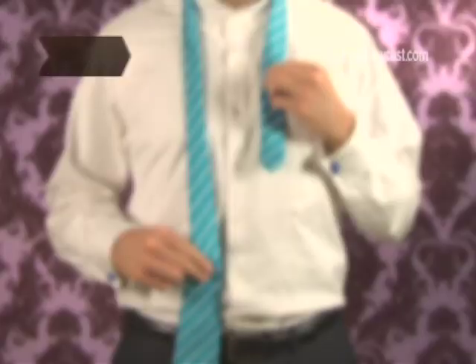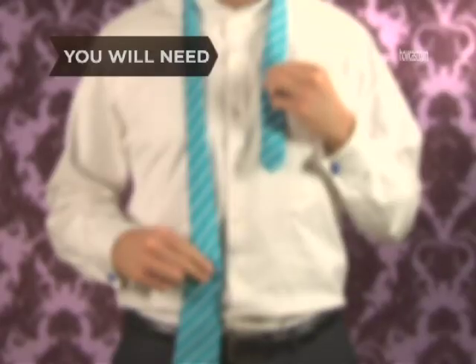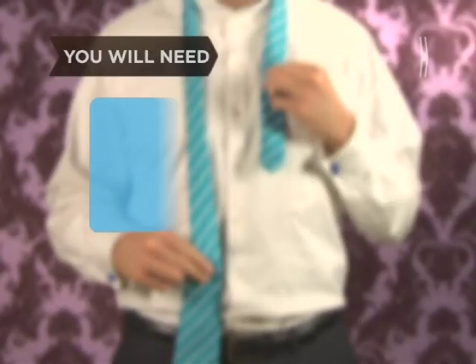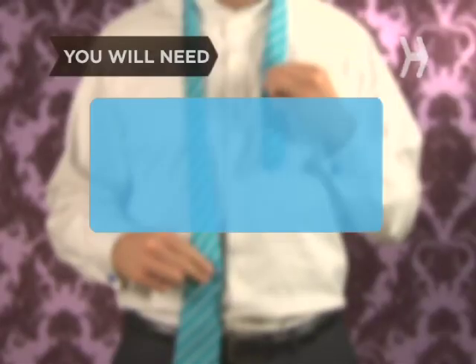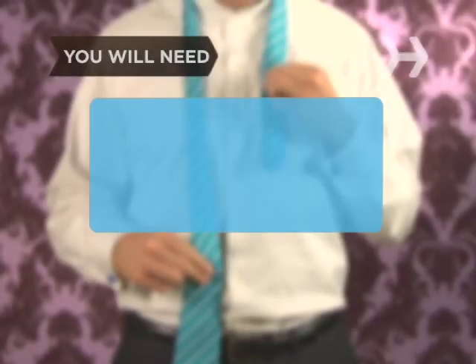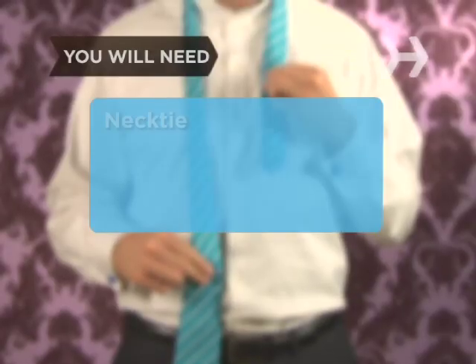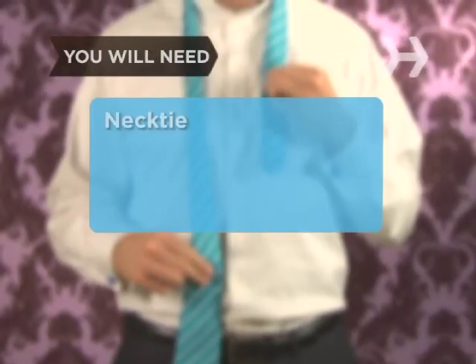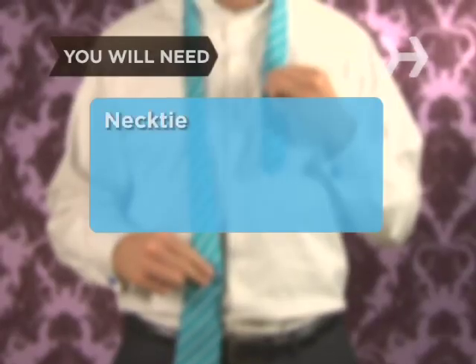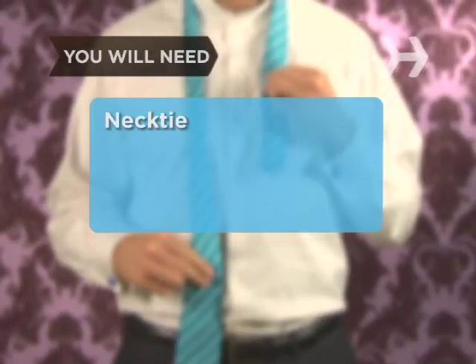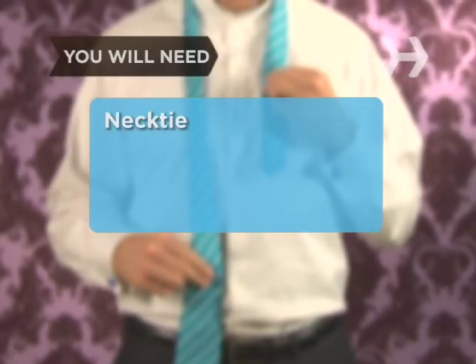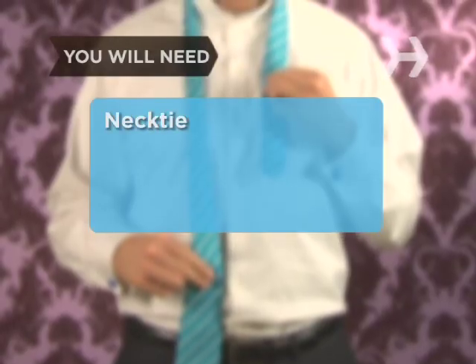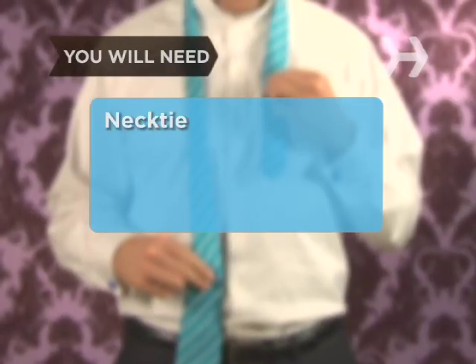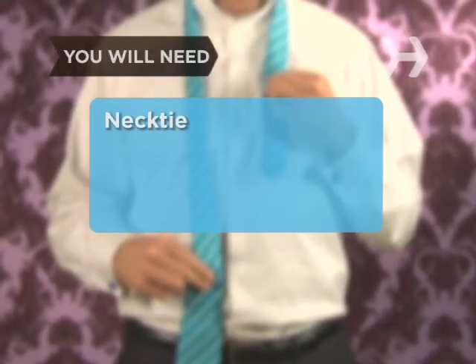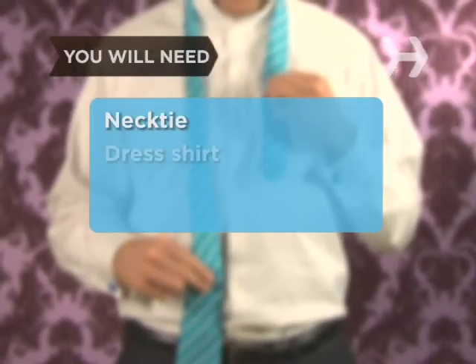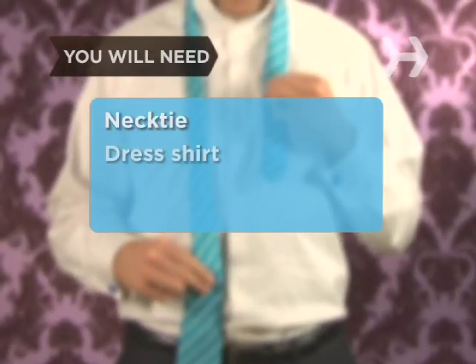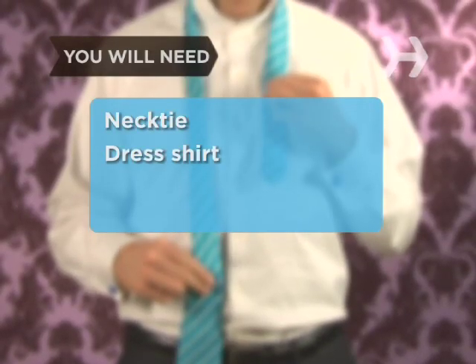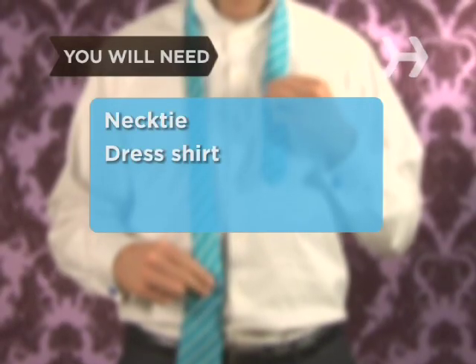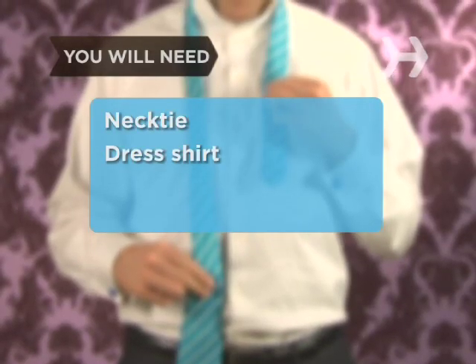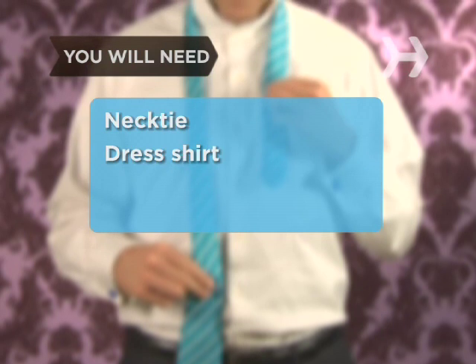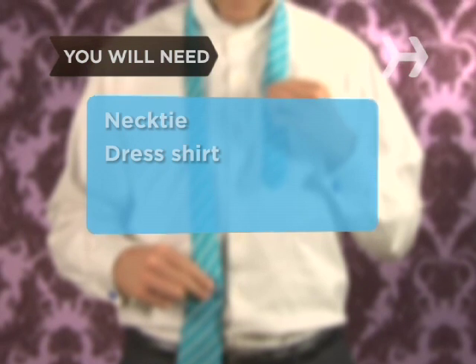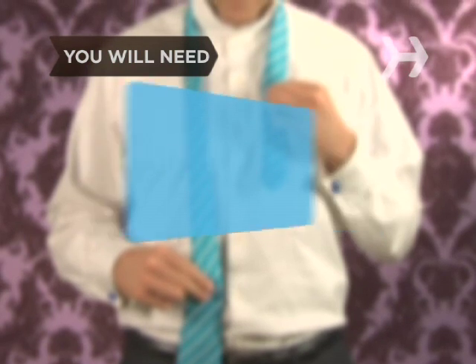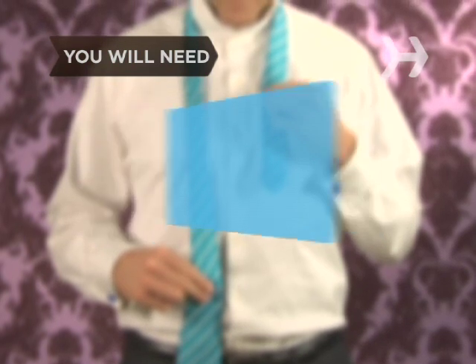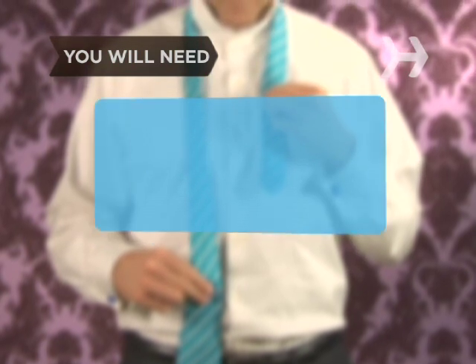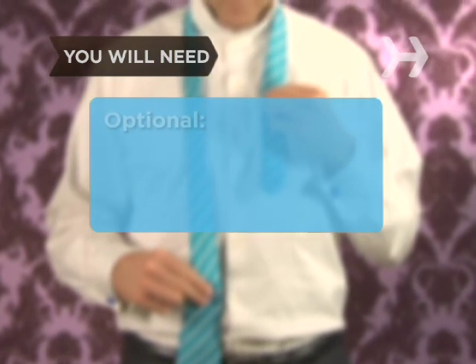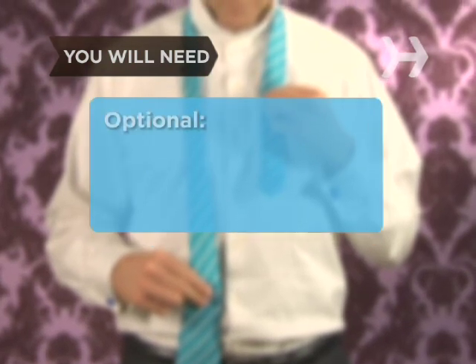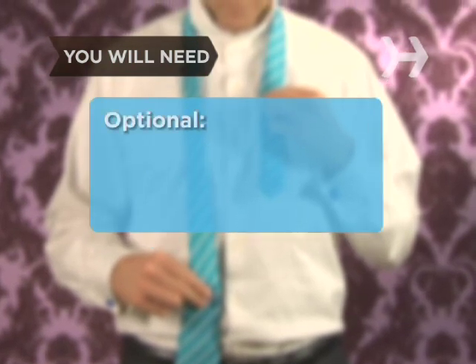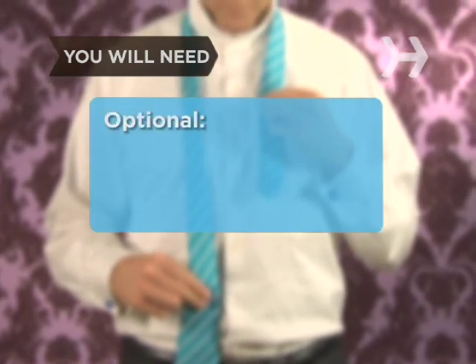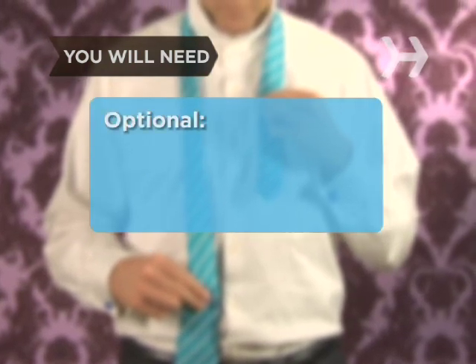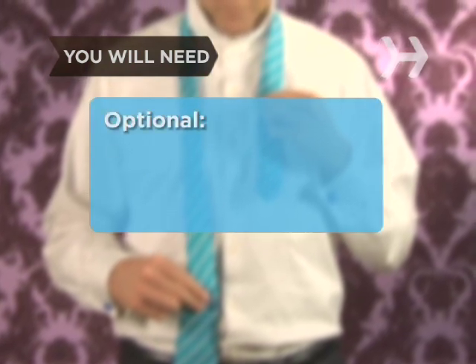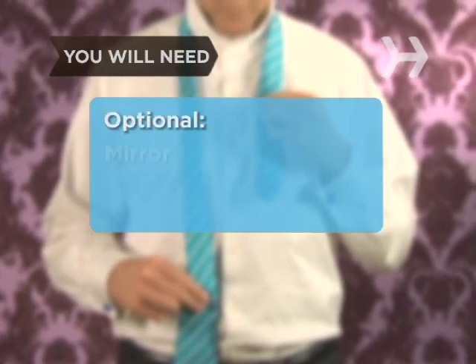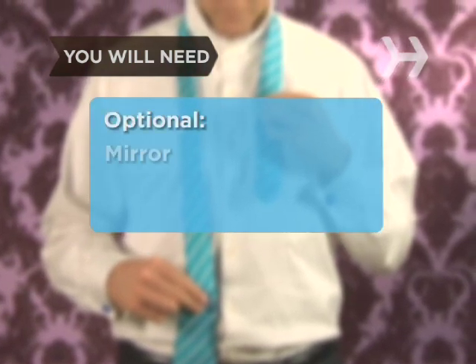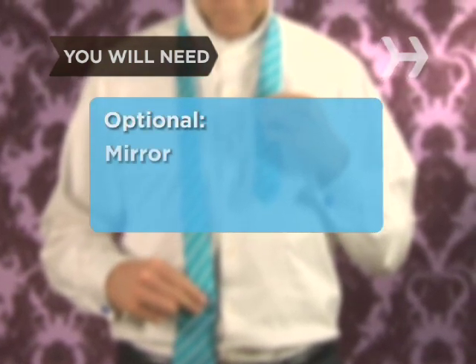You will need a necktie, a dress shirt, and a mirror.